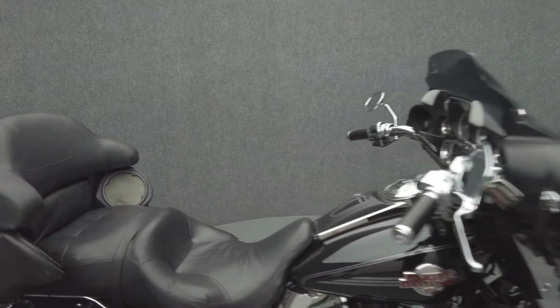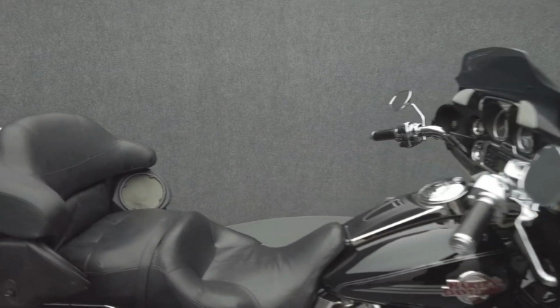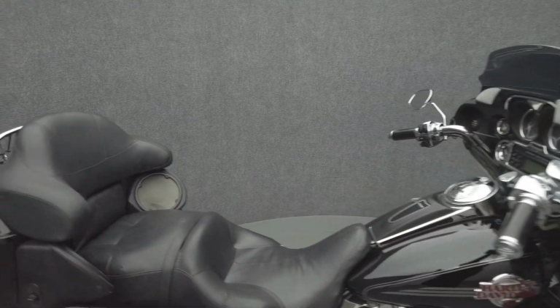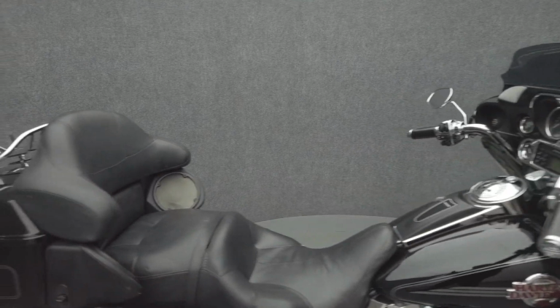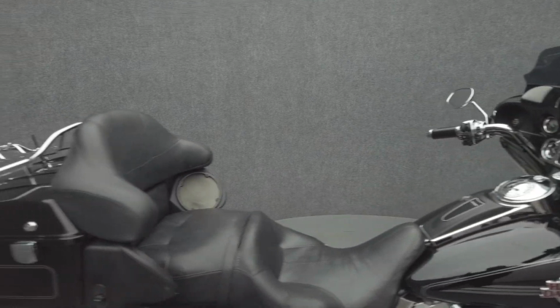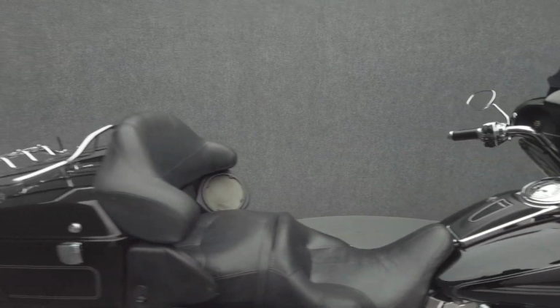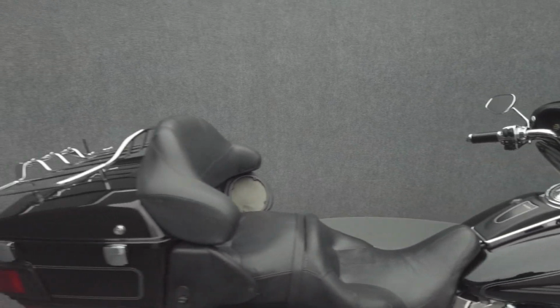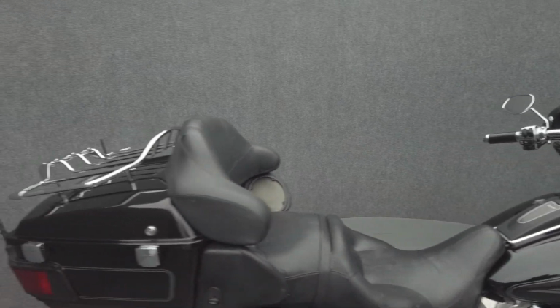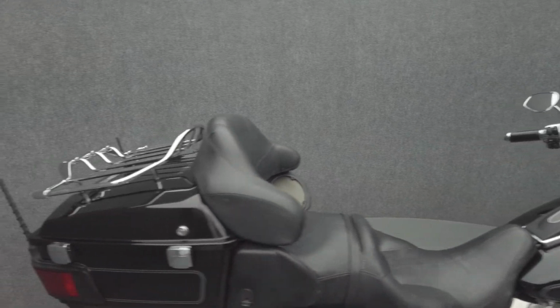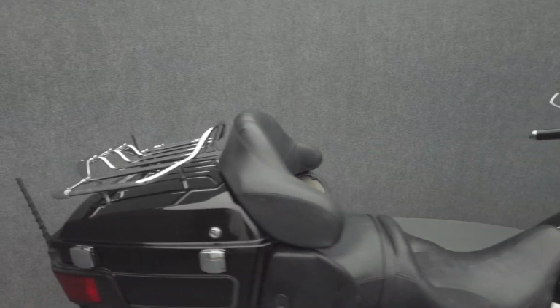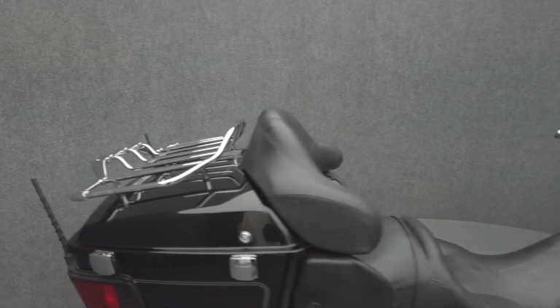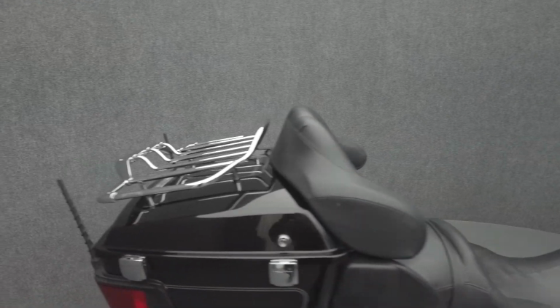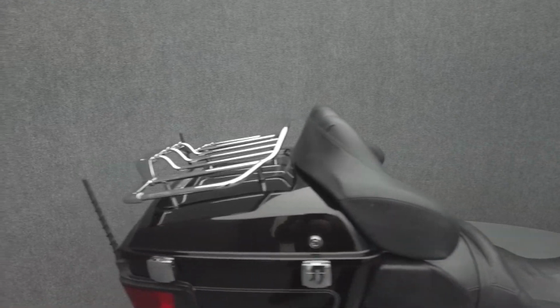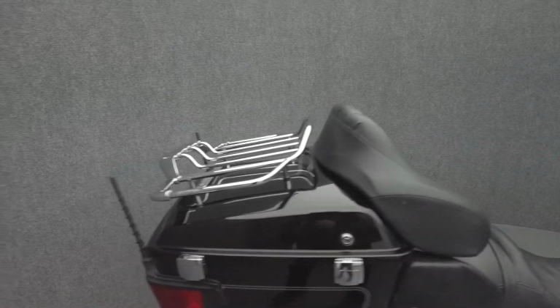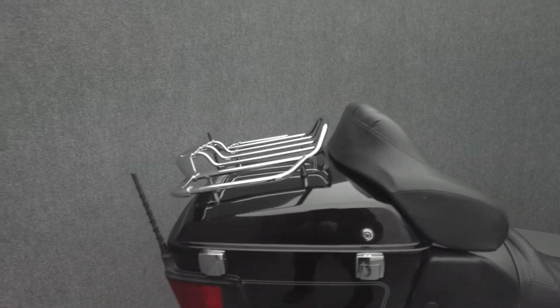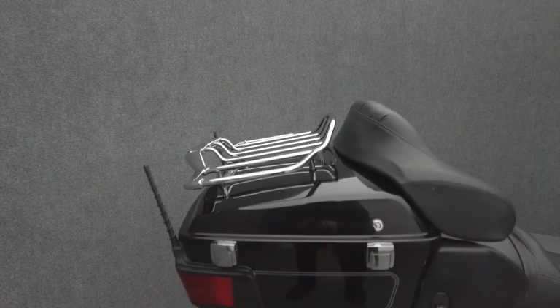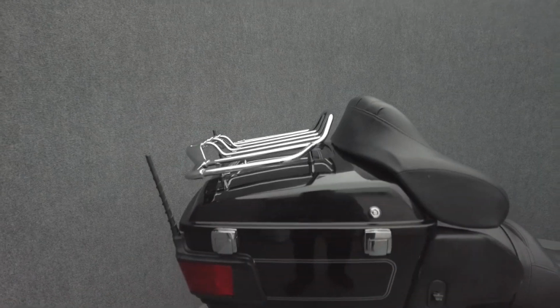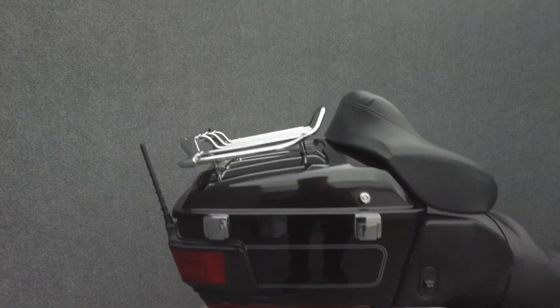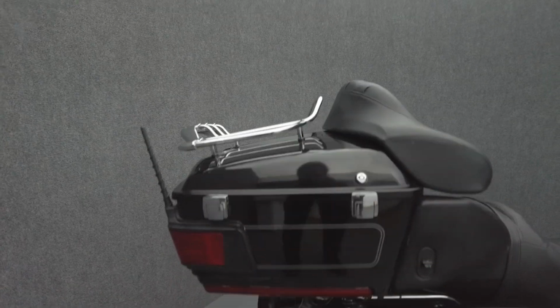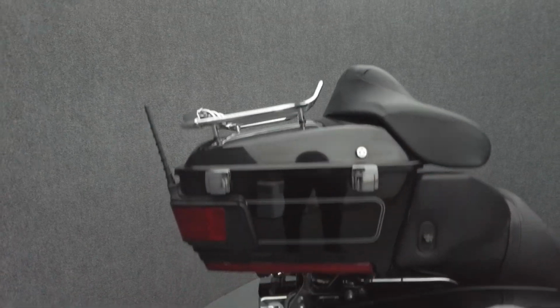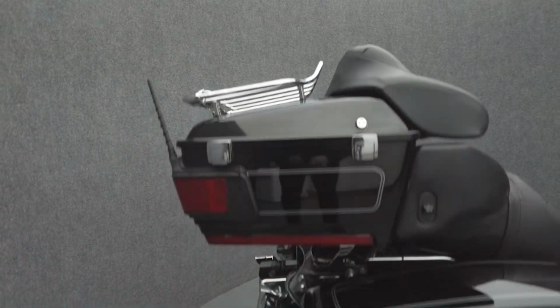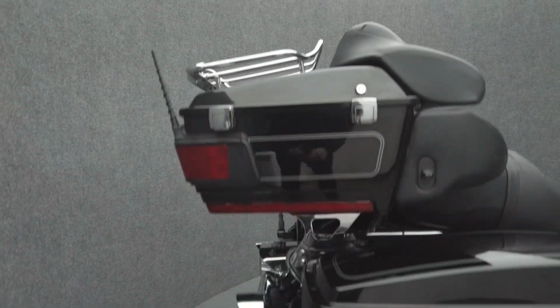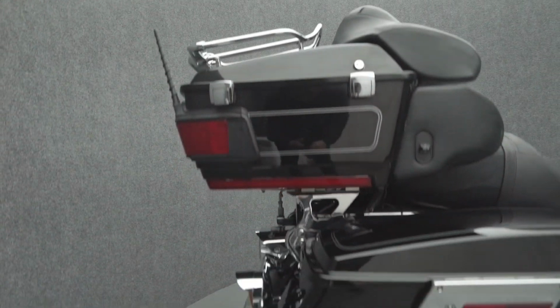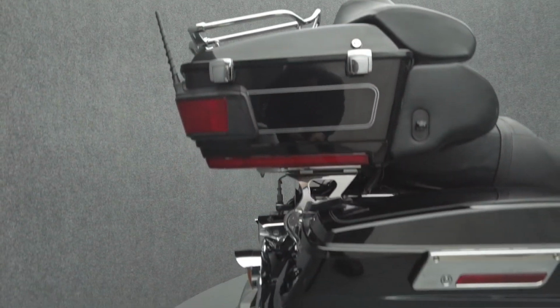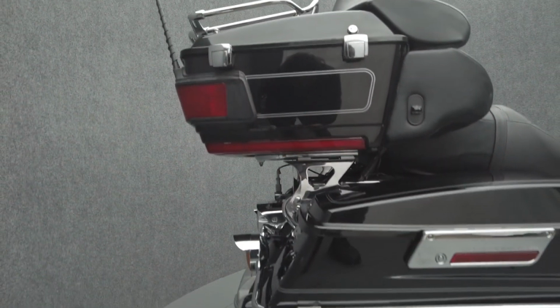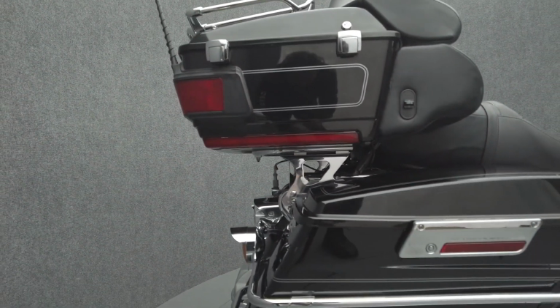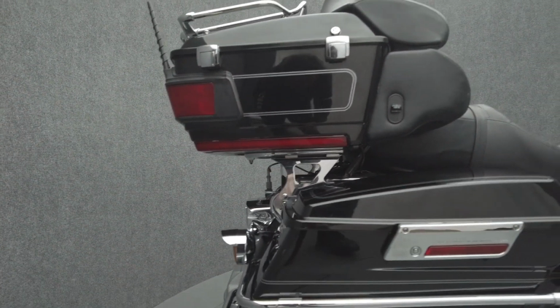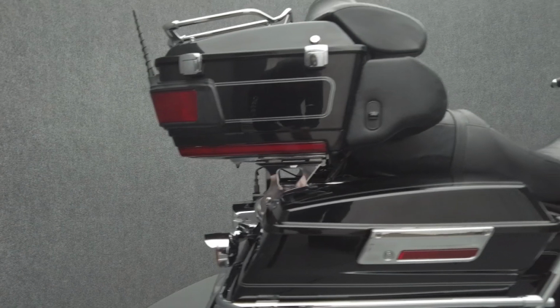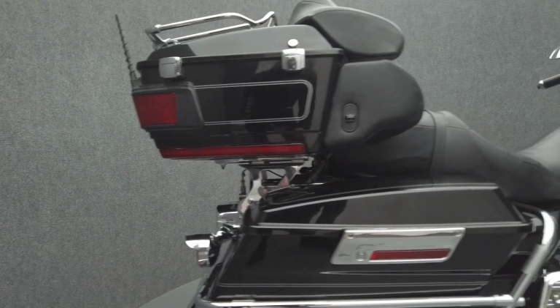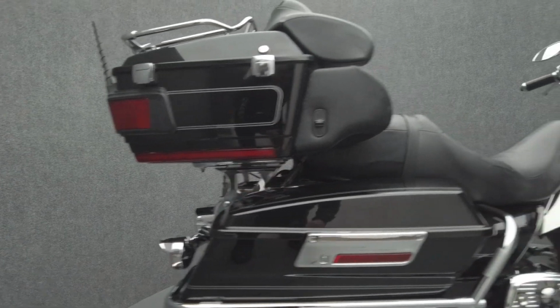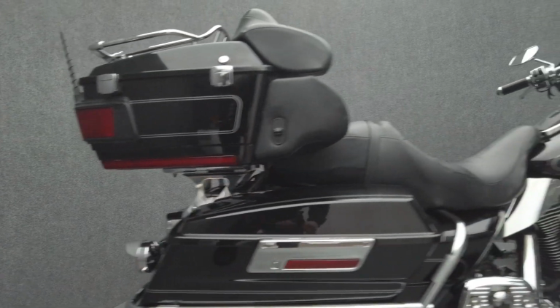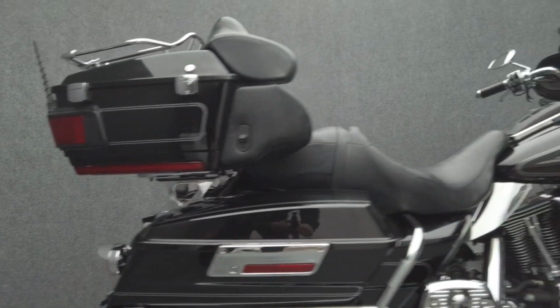It comes equipped with a multifunction four-speaker audio system. It's been upgraded with aftermarket 3.5-inch slip-on mufflers,